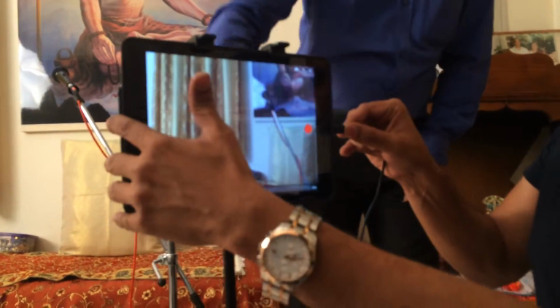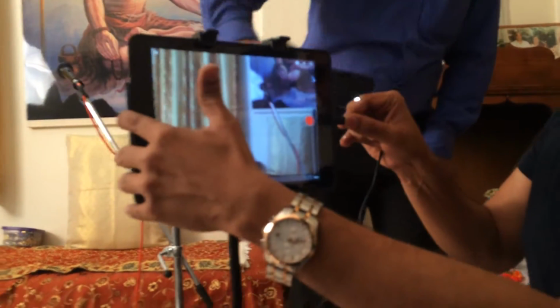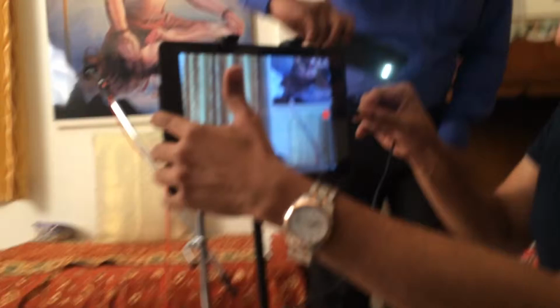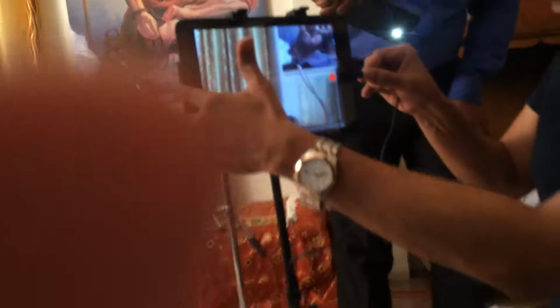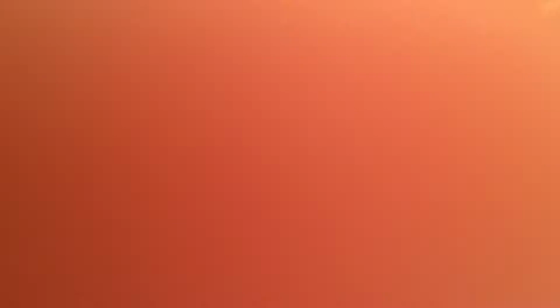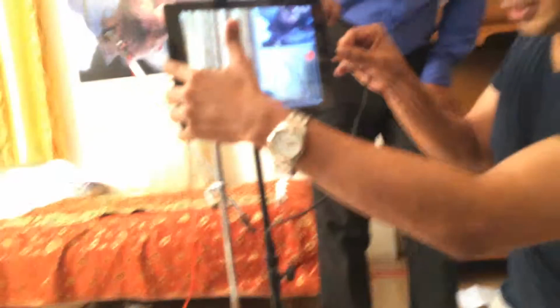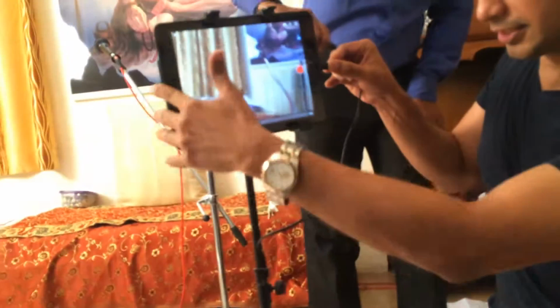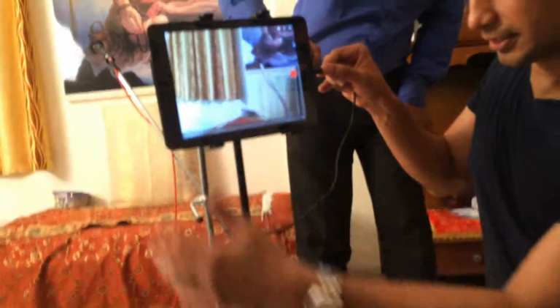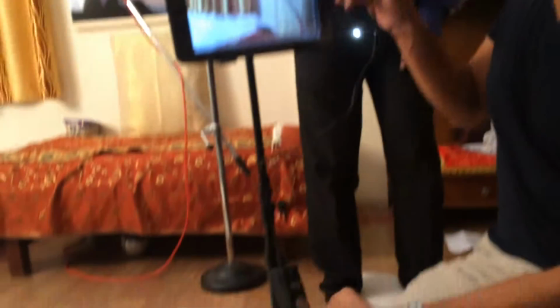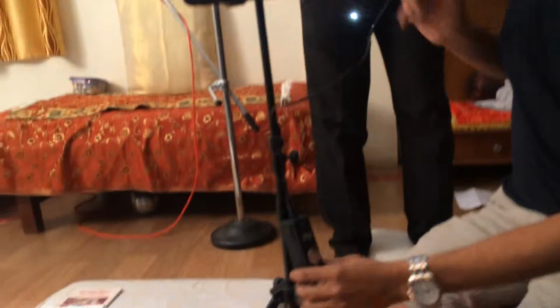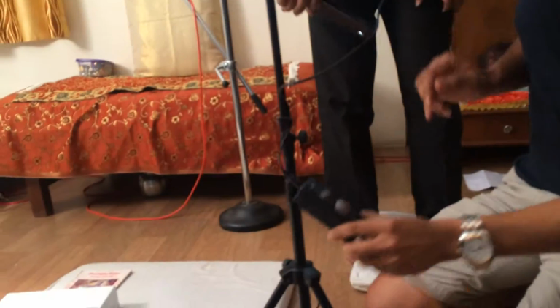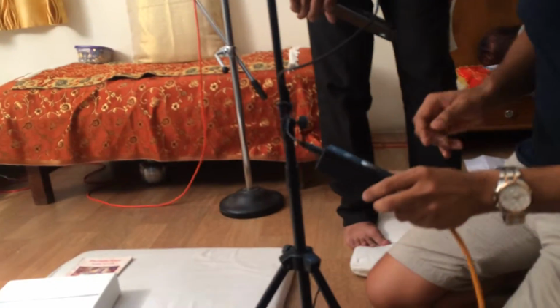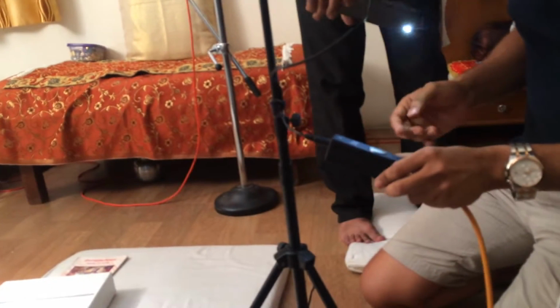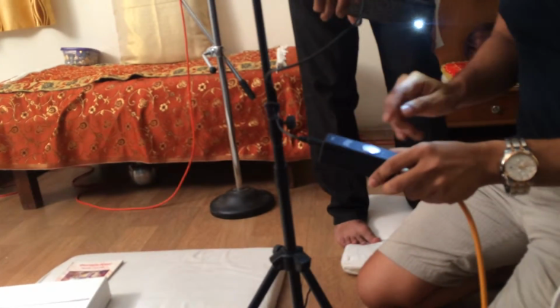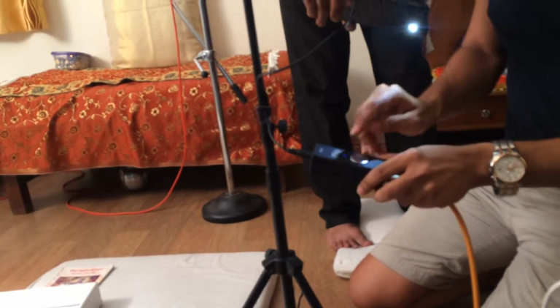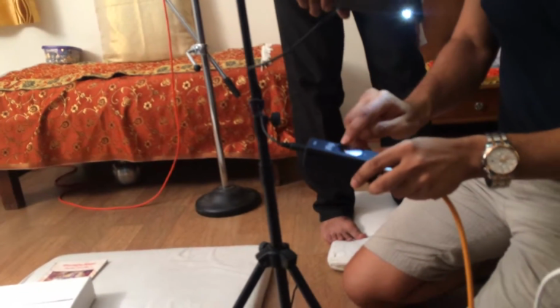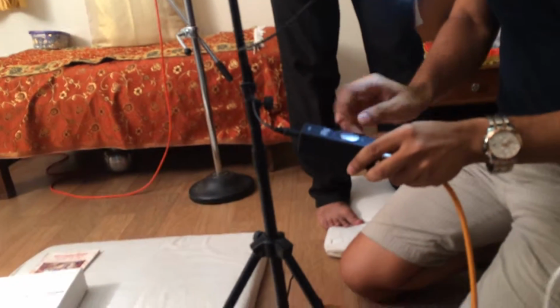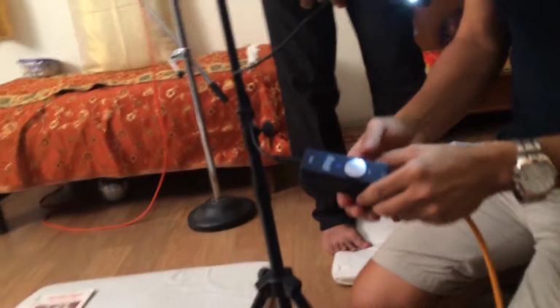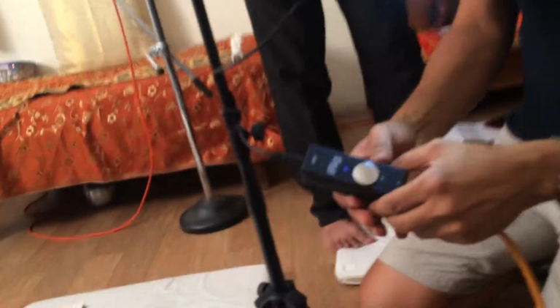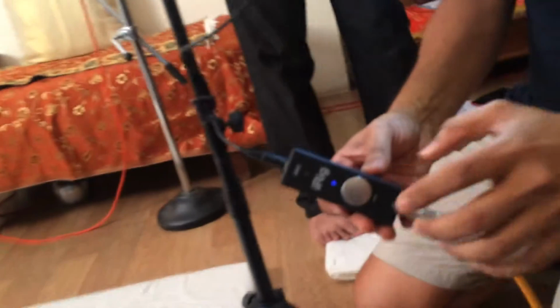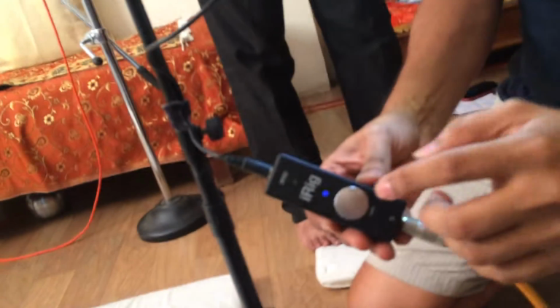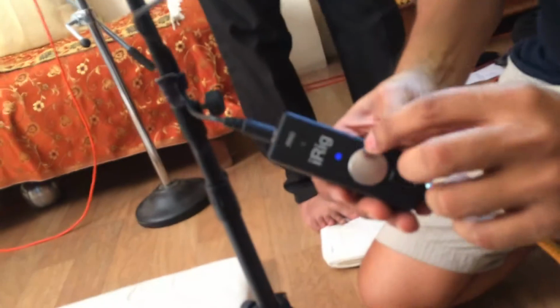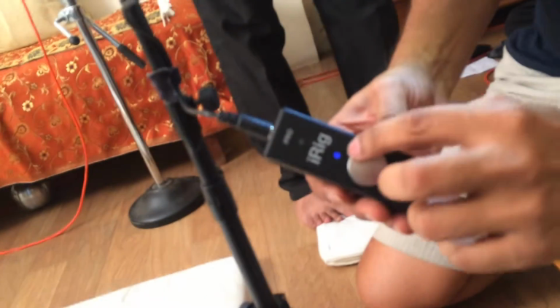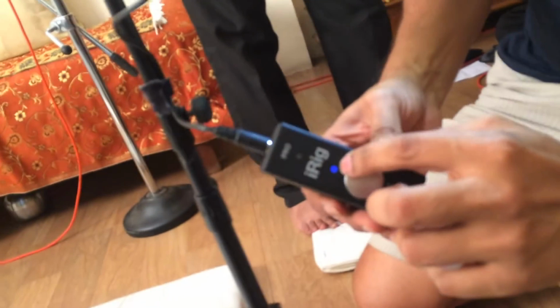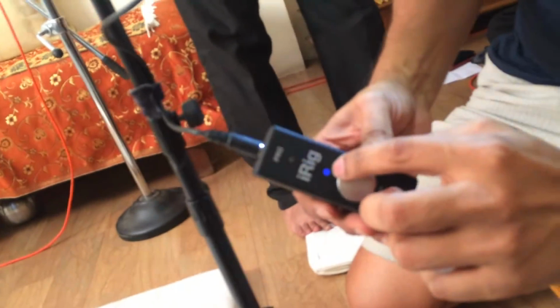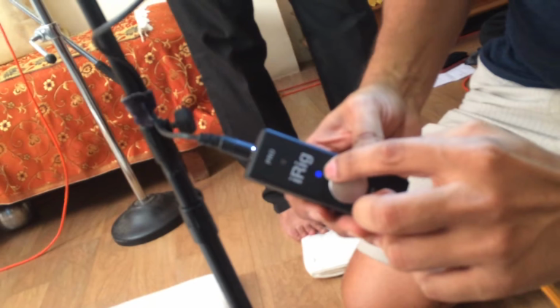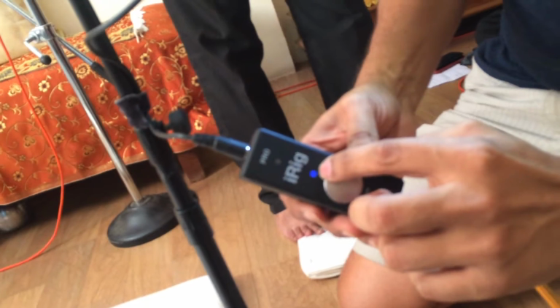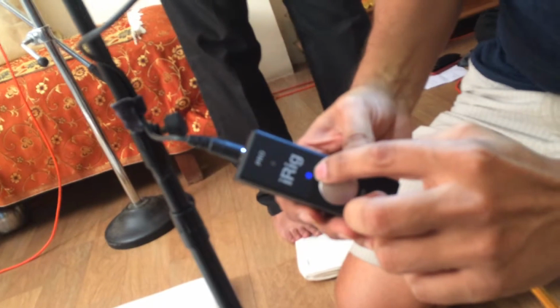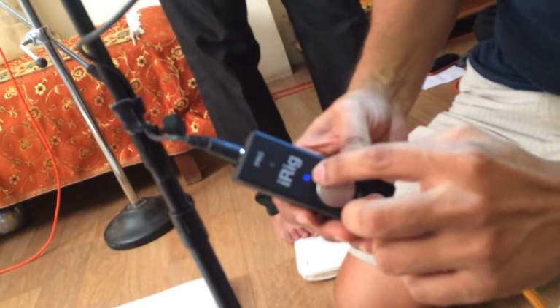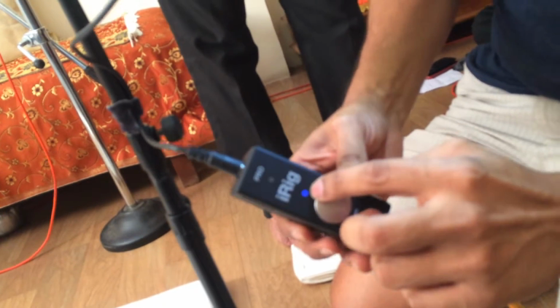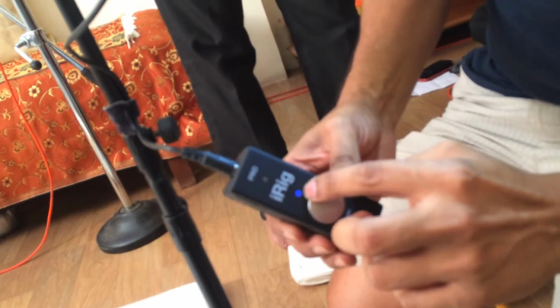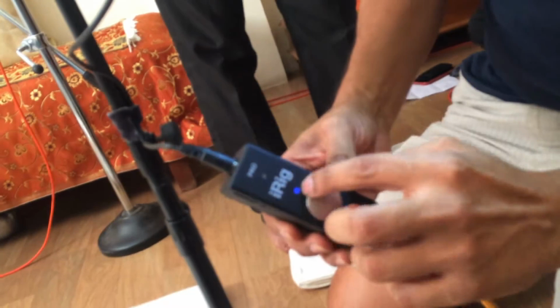So when I insert this, the light should turn blue. Can you see this? The light has turned blue over here.